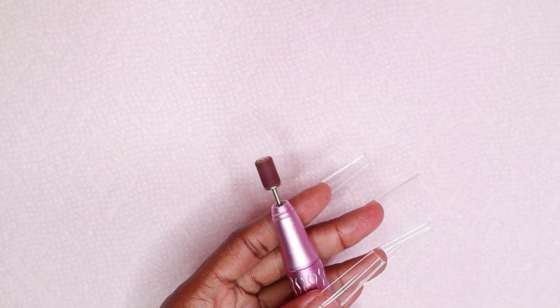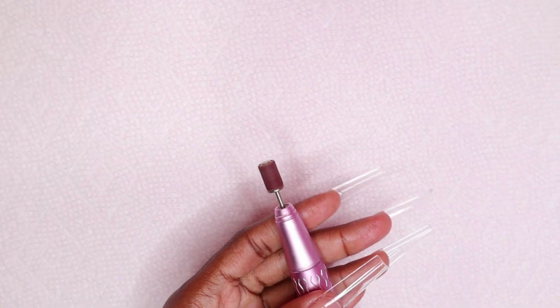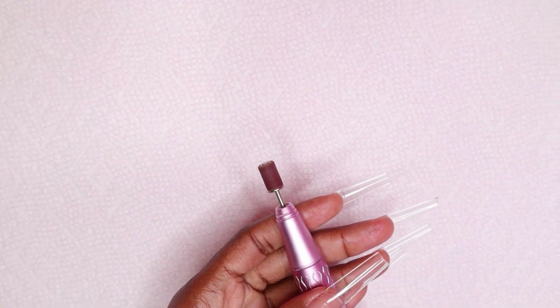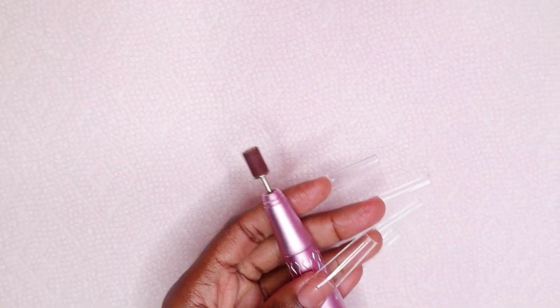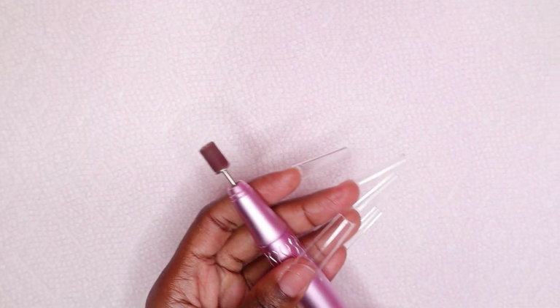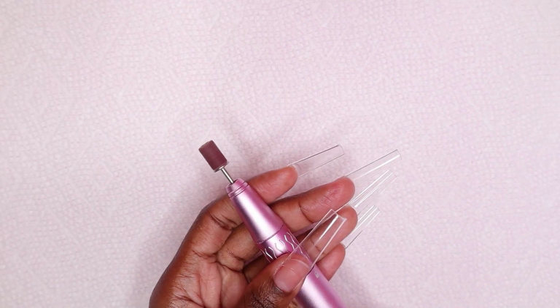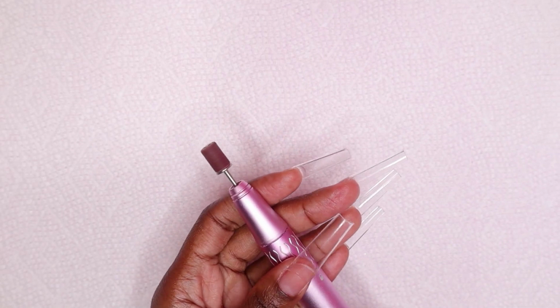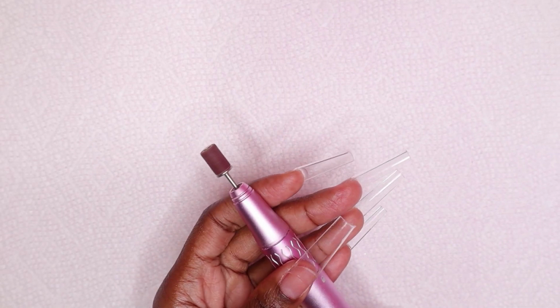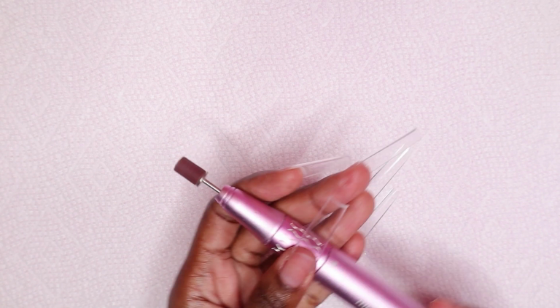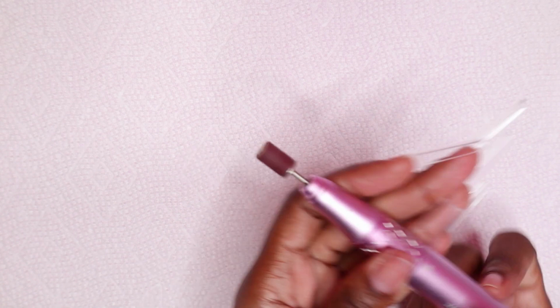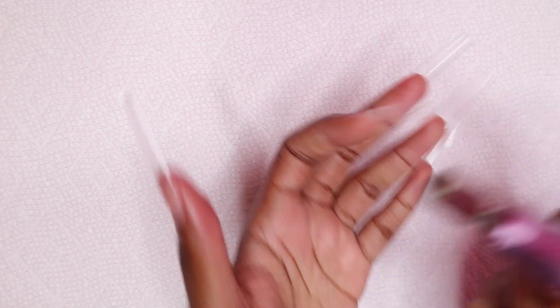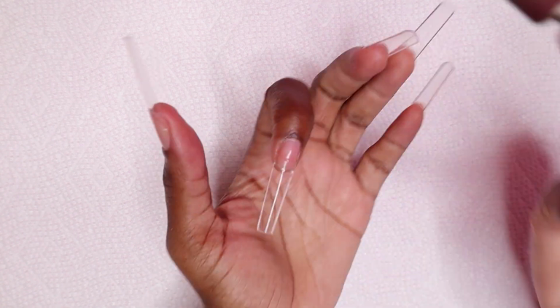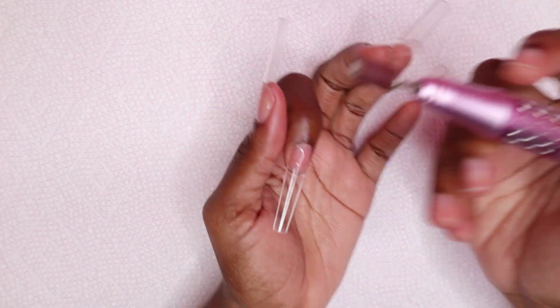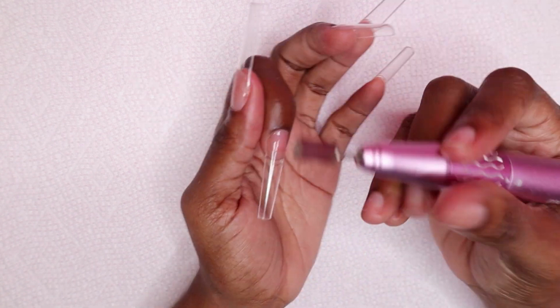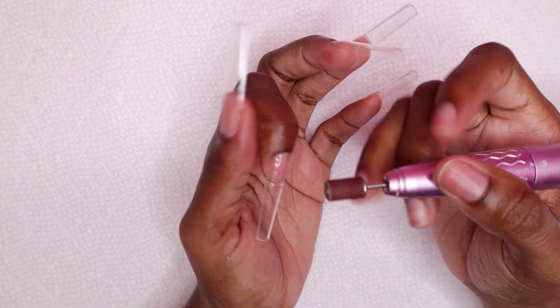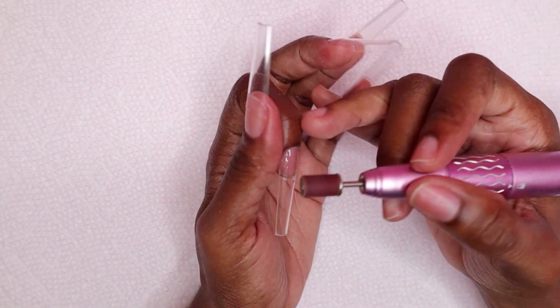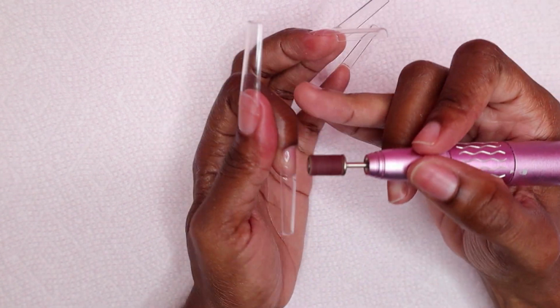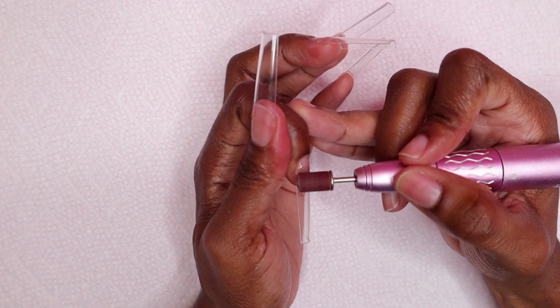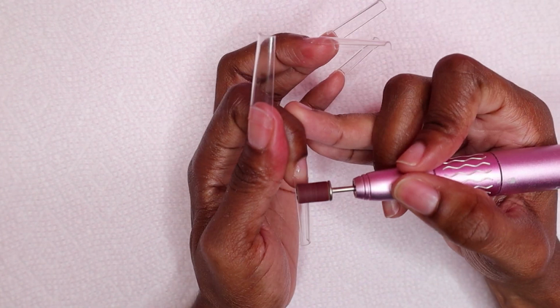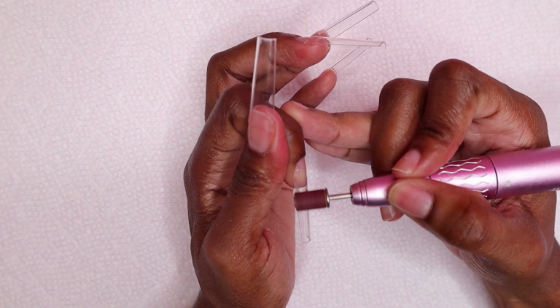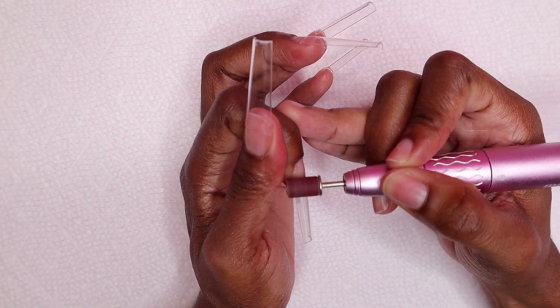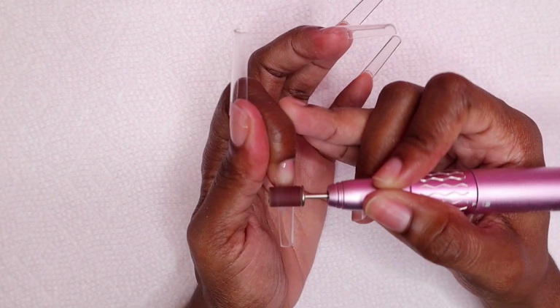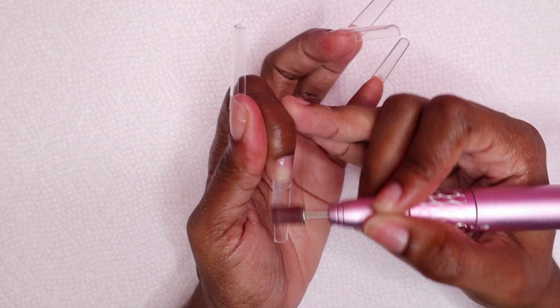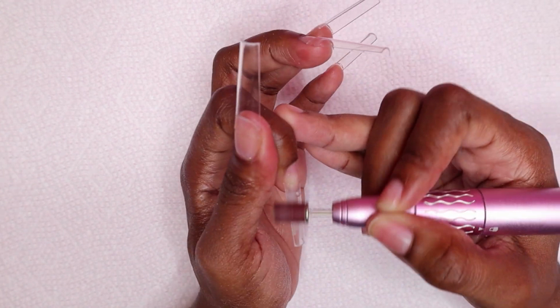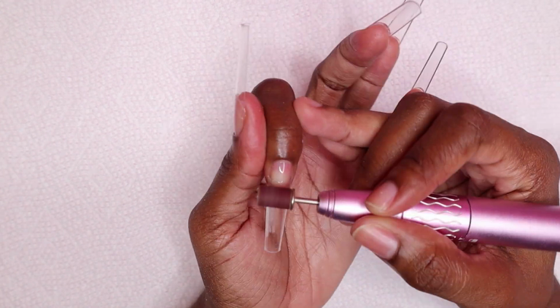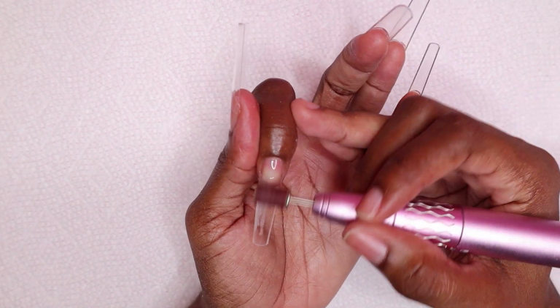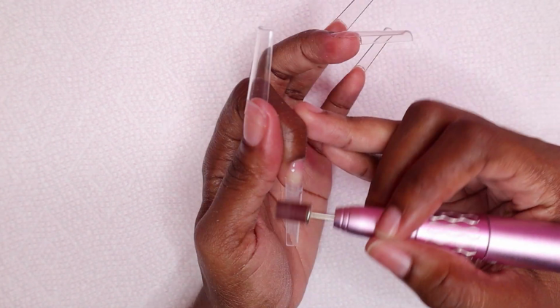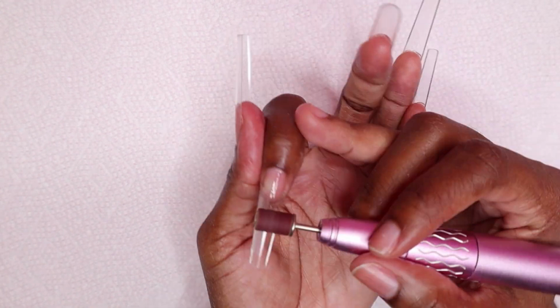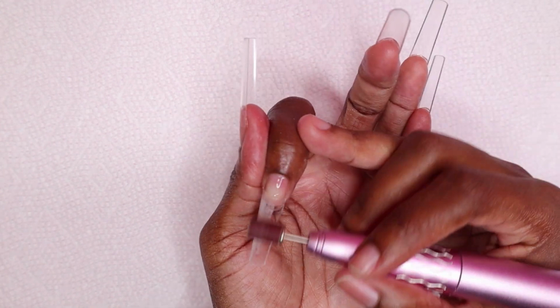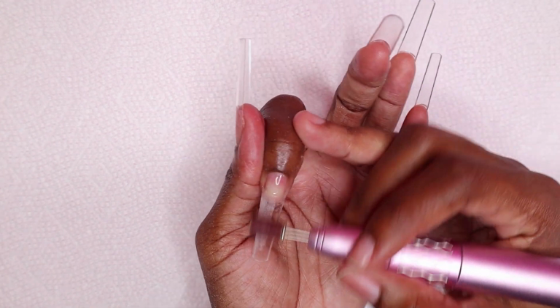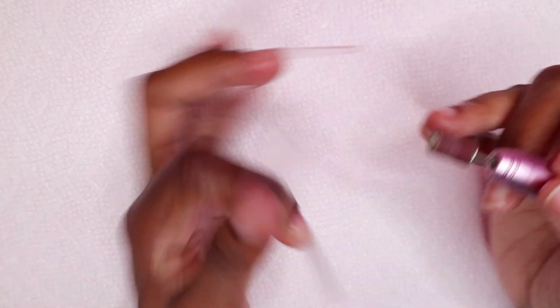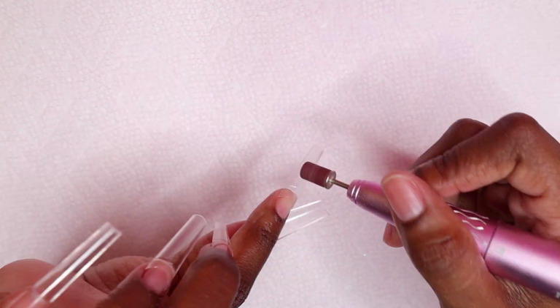Now I'm going to be using my sanding band to buff the surface of all of the nails, just to remove the shine.